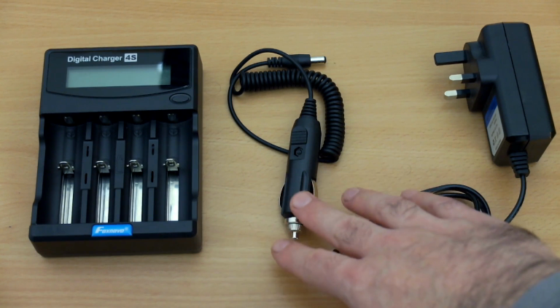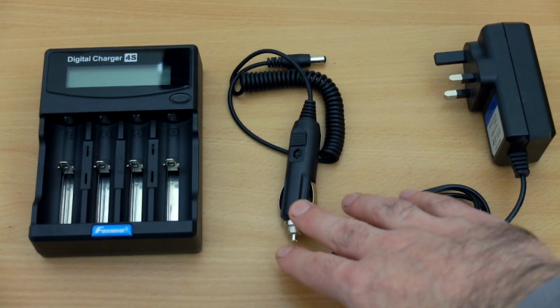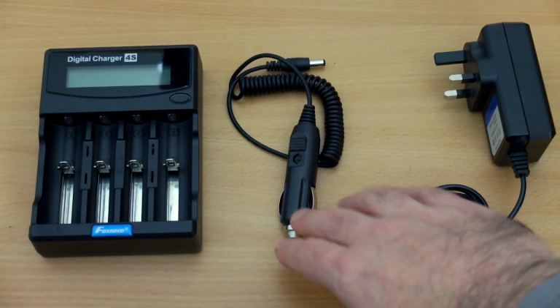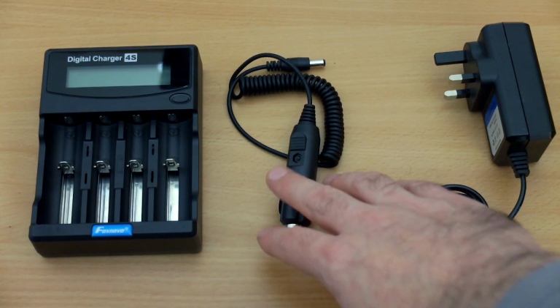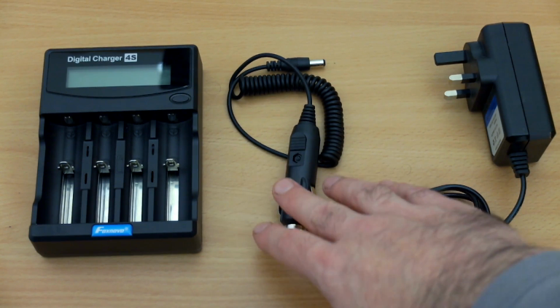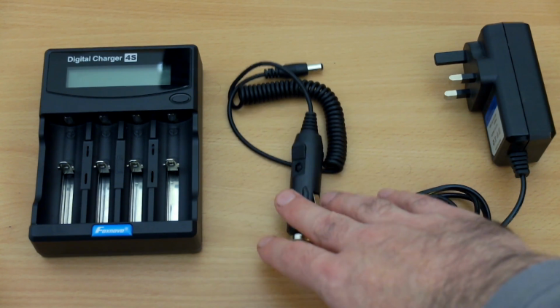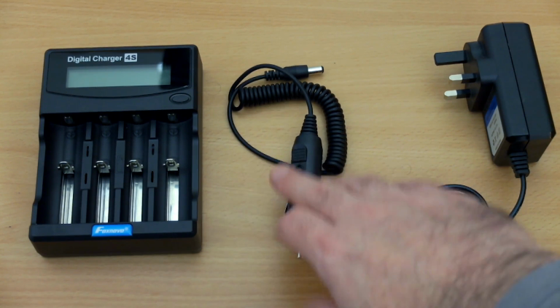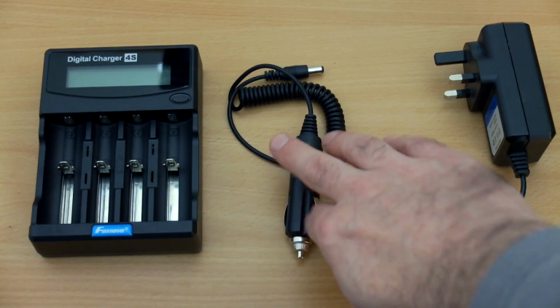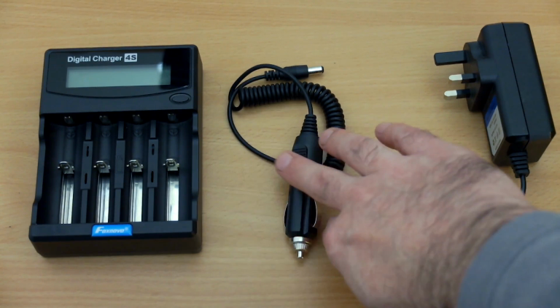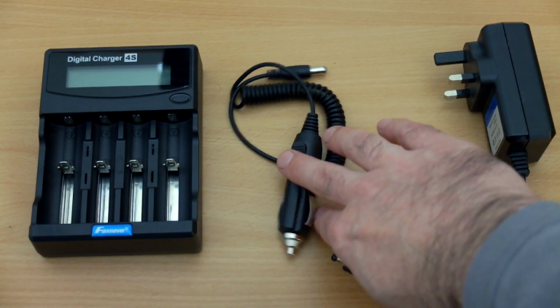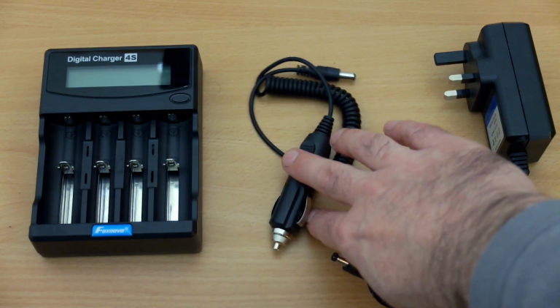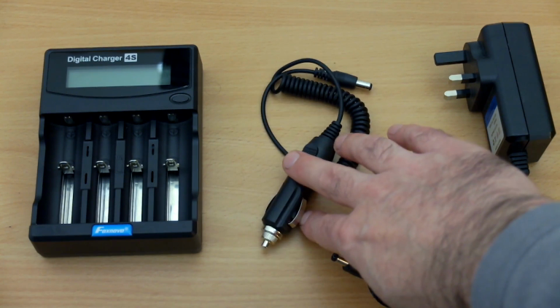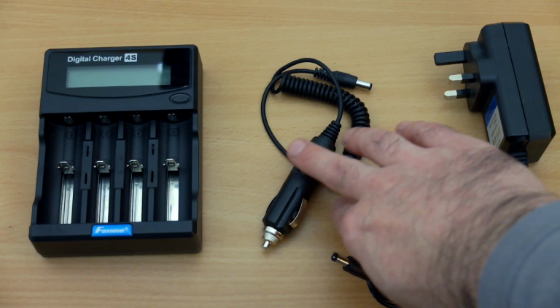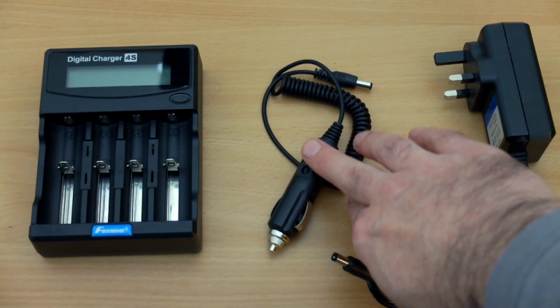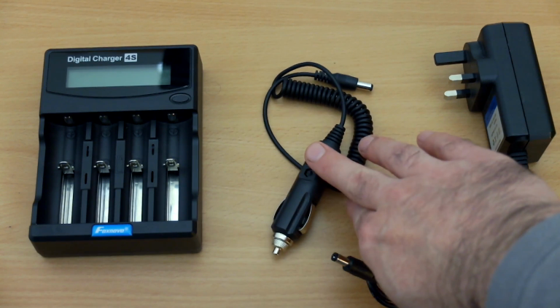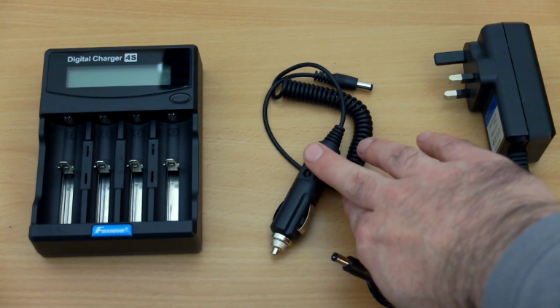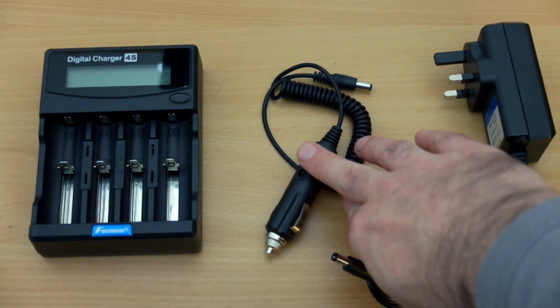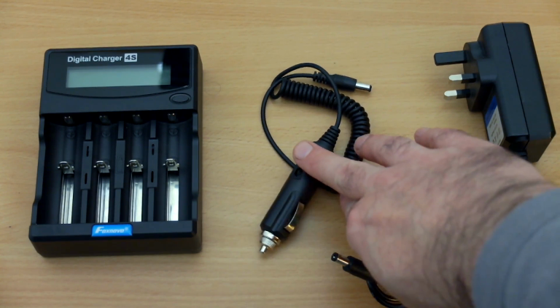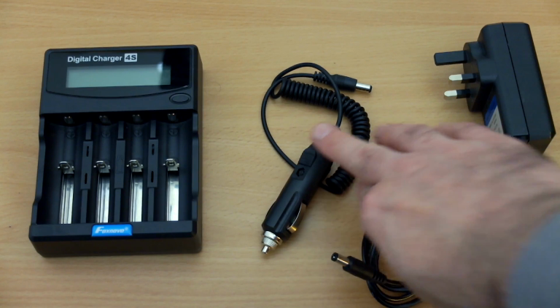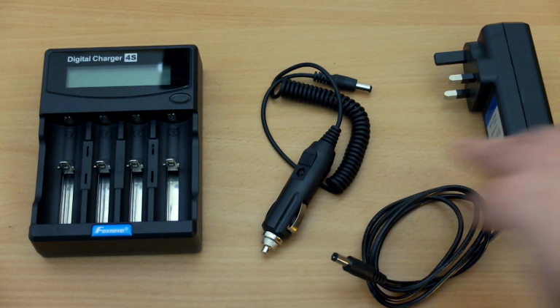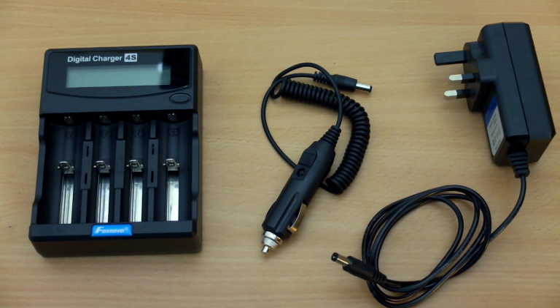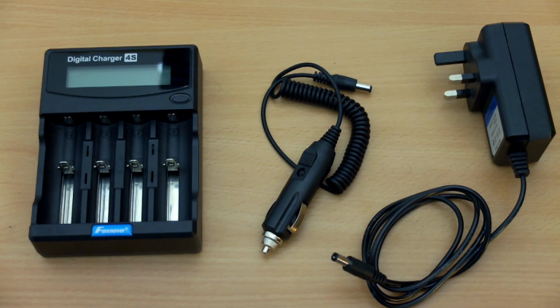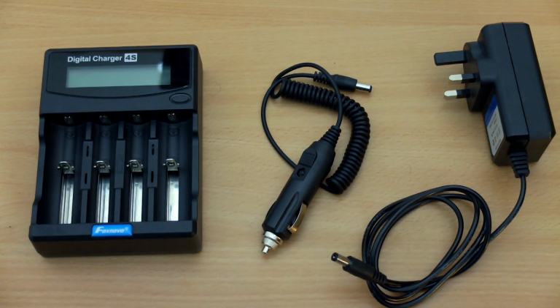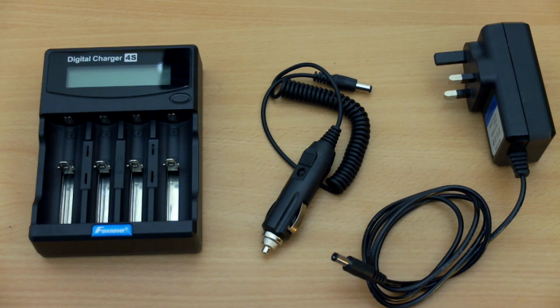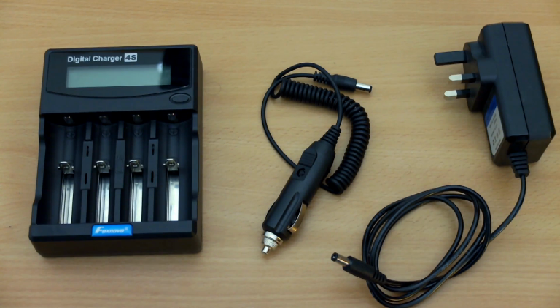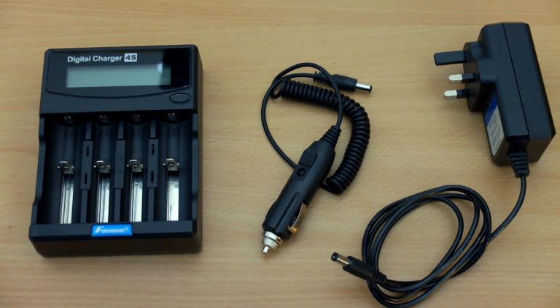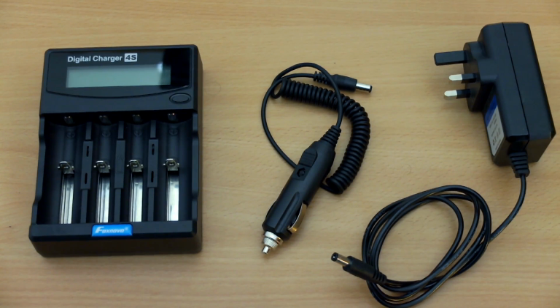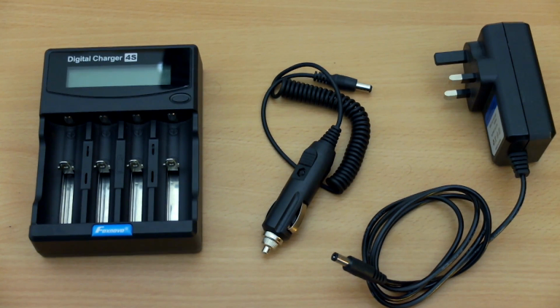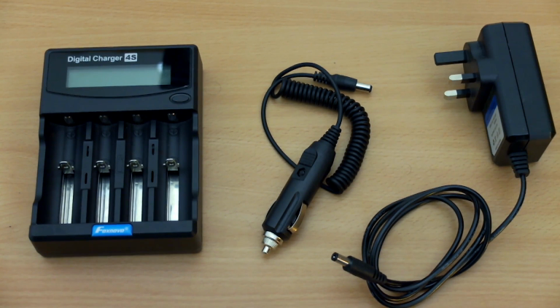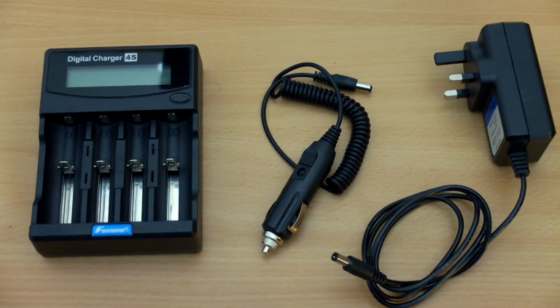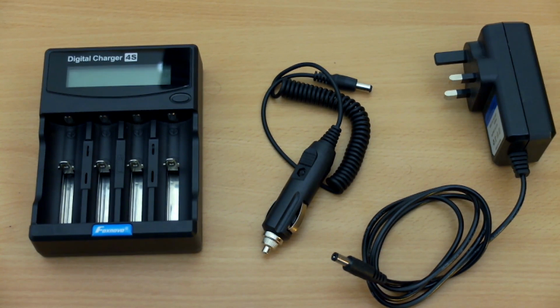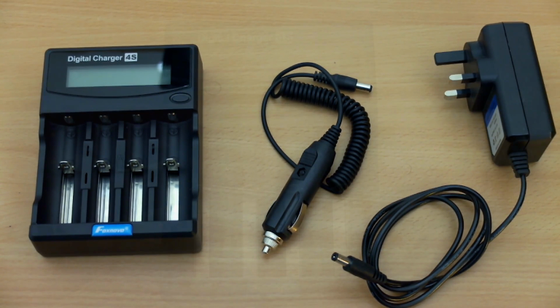These are the included items. You get a car charger and a power adapter — they're both 12 volts, as you'd expect.